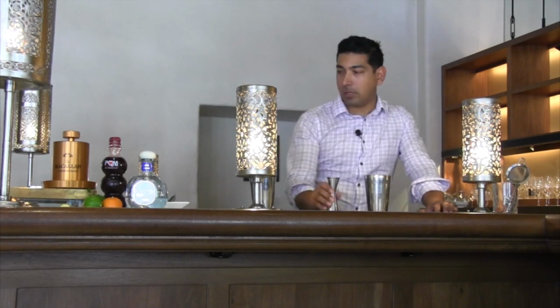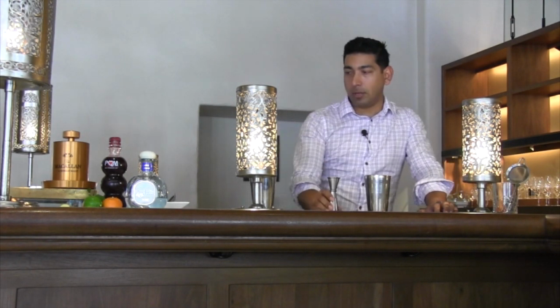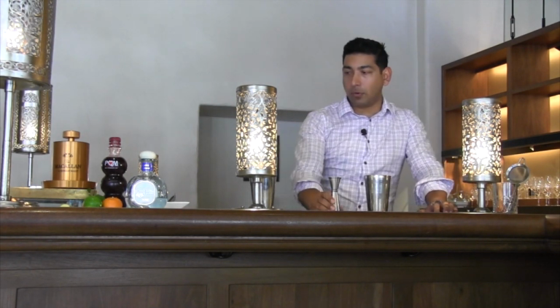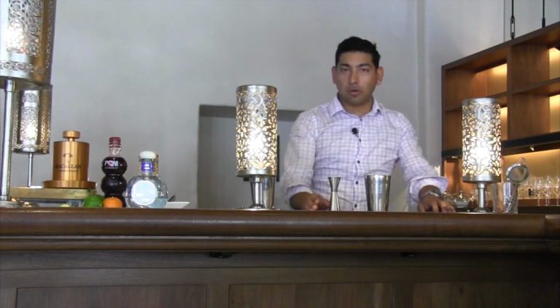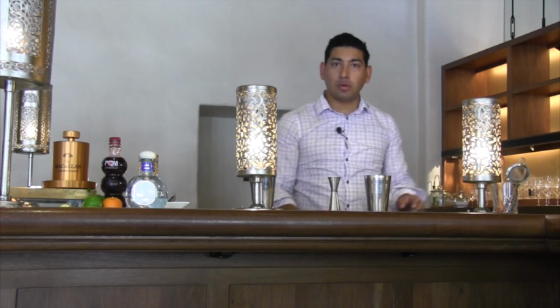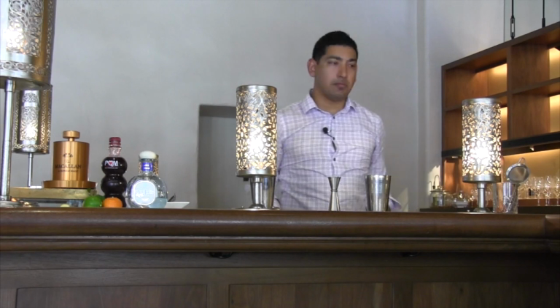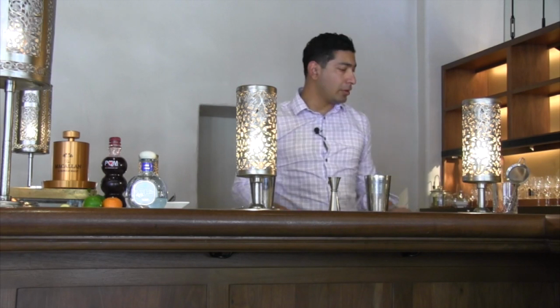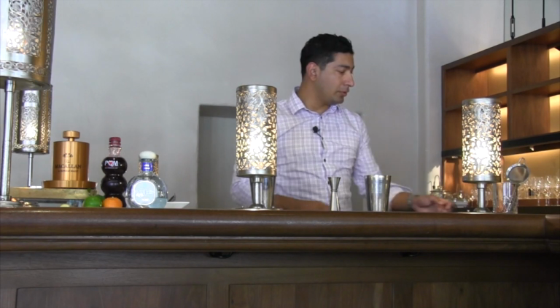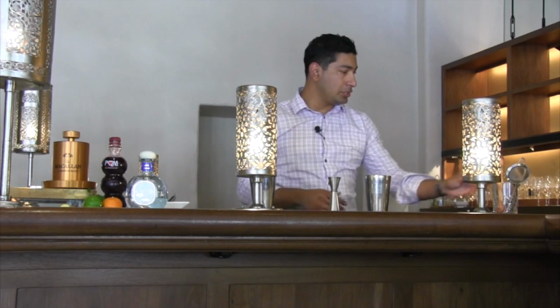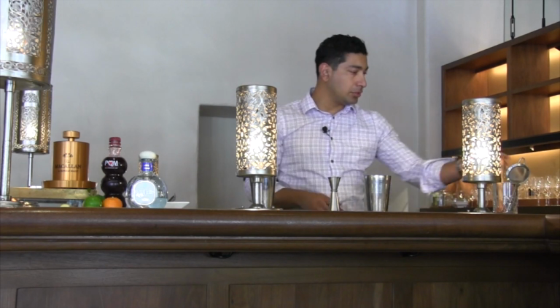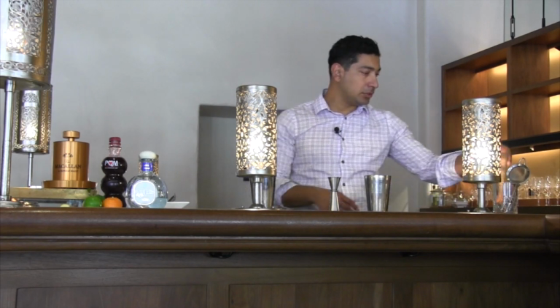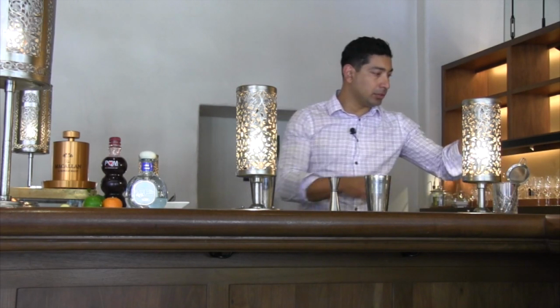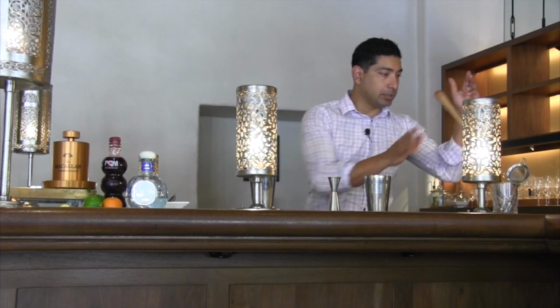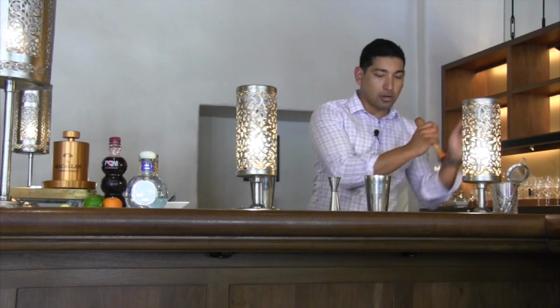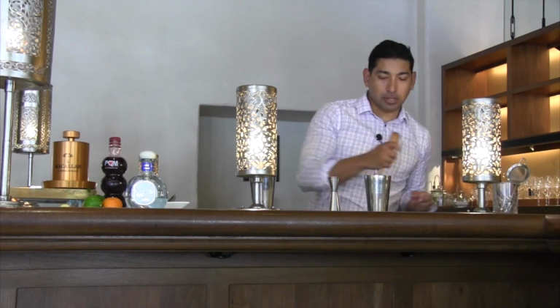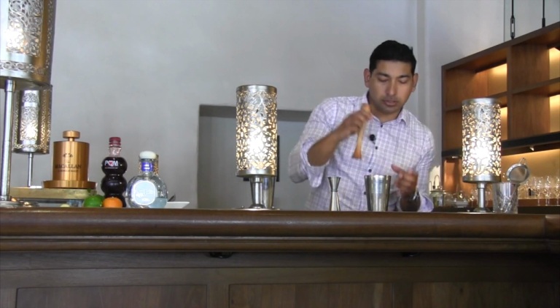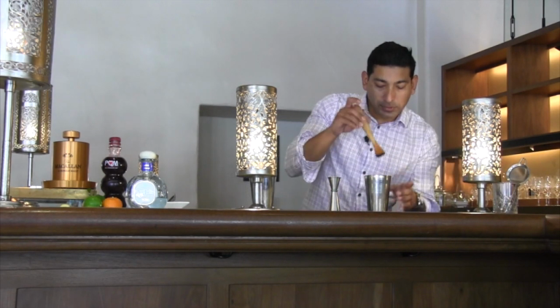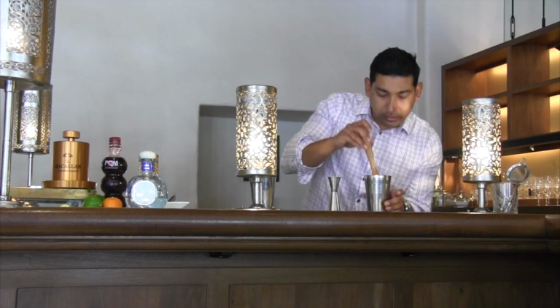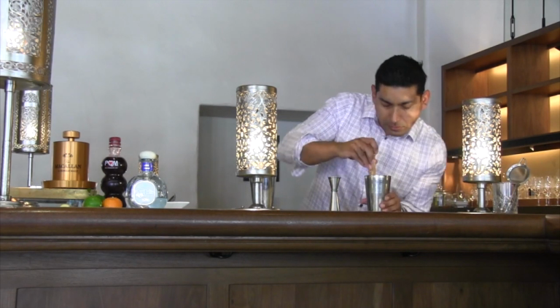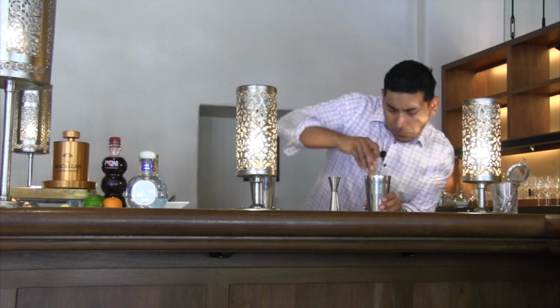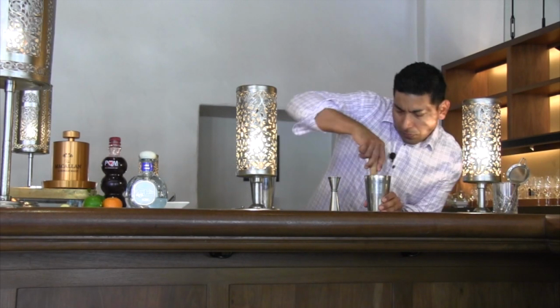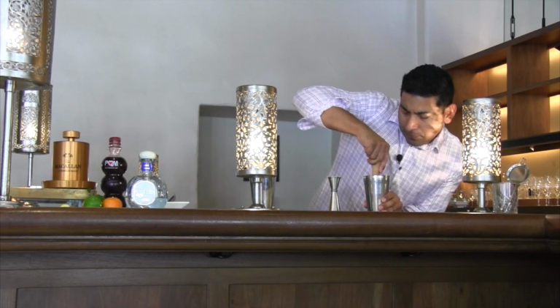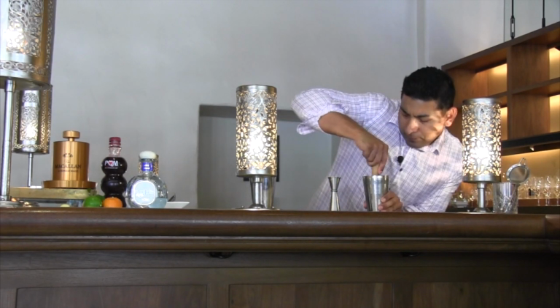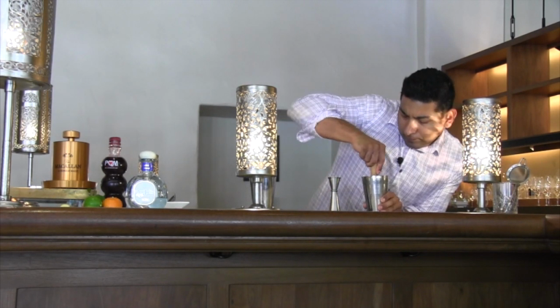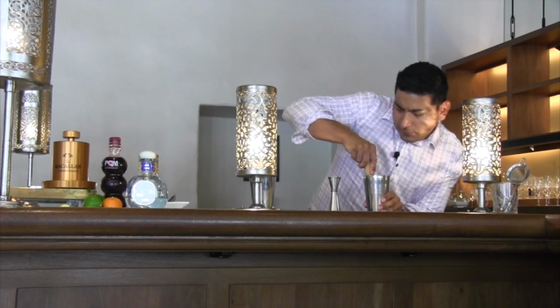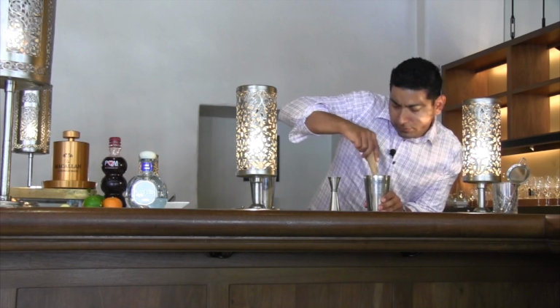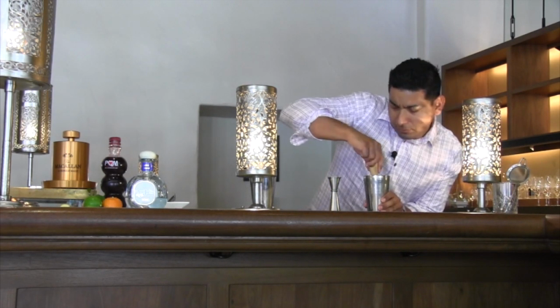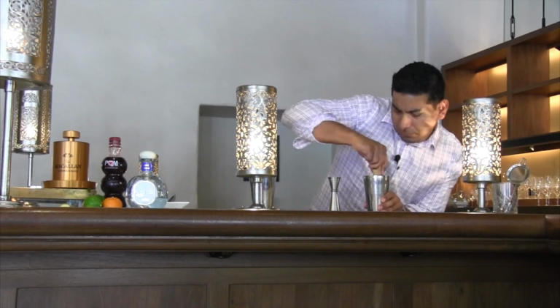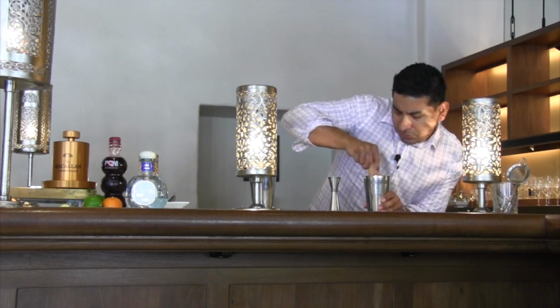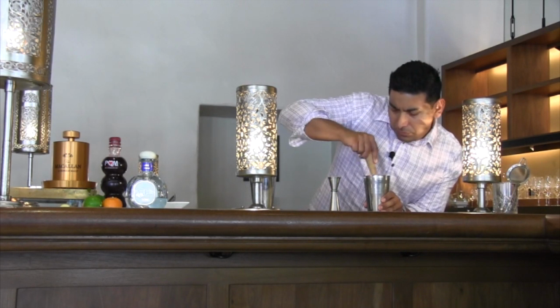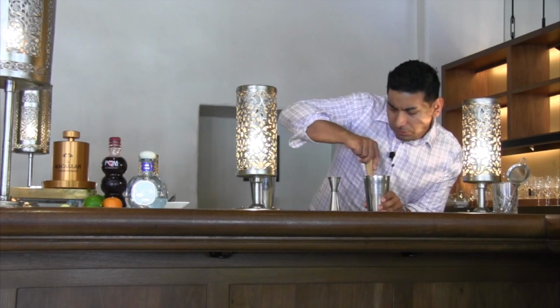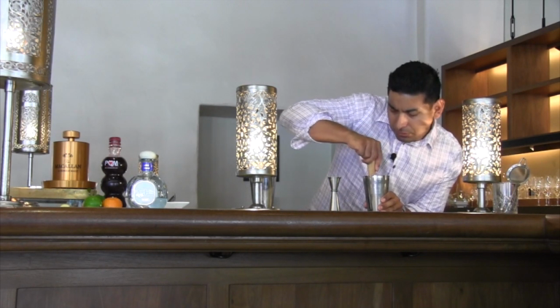We're going to go ahead and muddle the ginger — get all that juice out. Nice little good muddle.